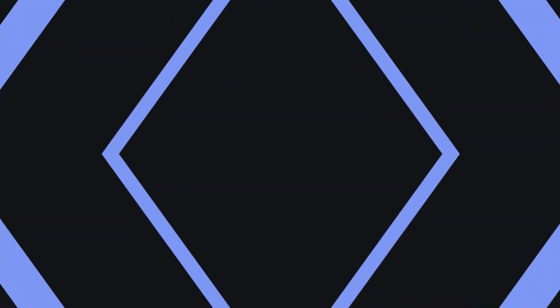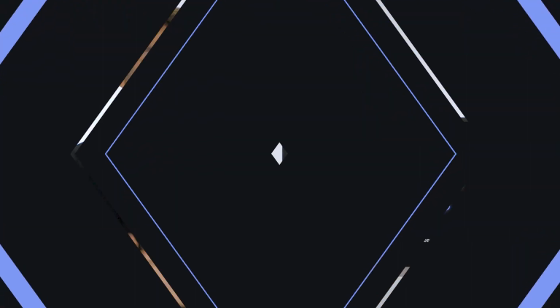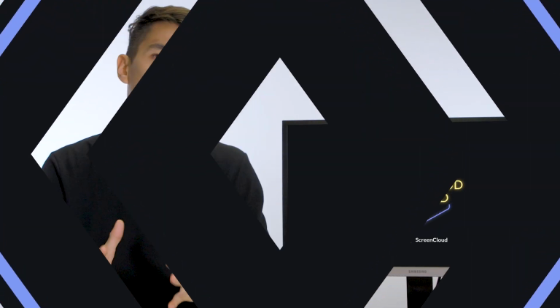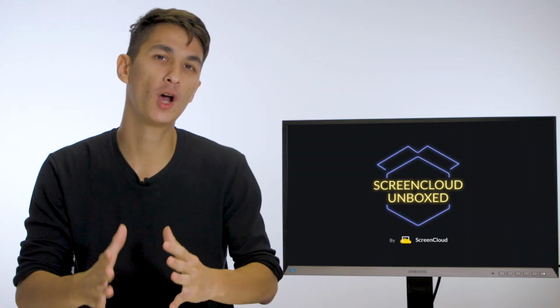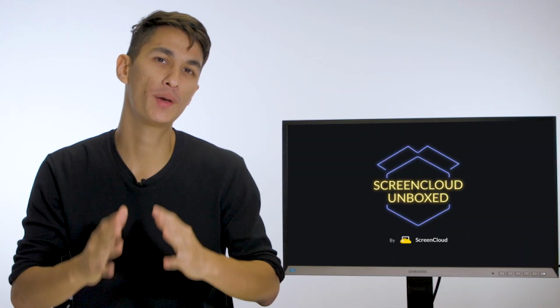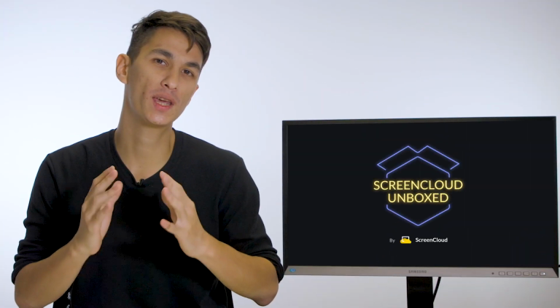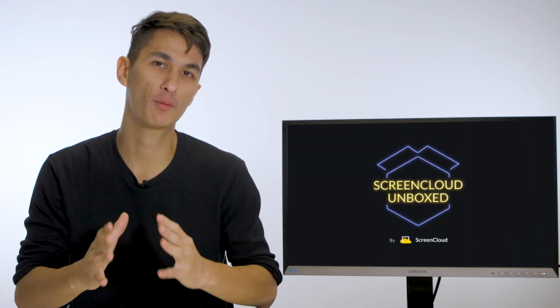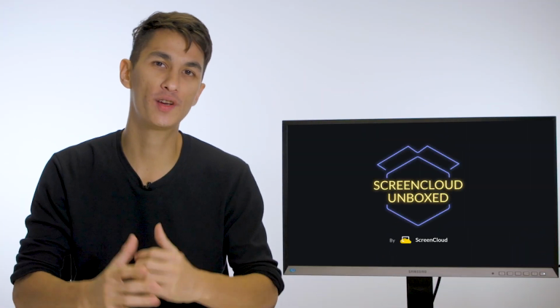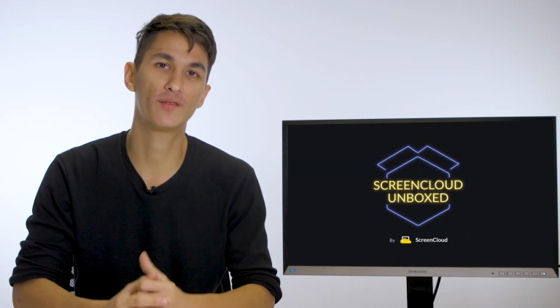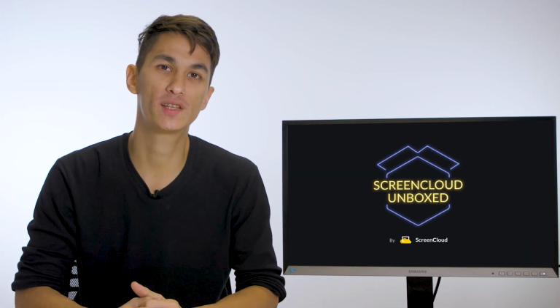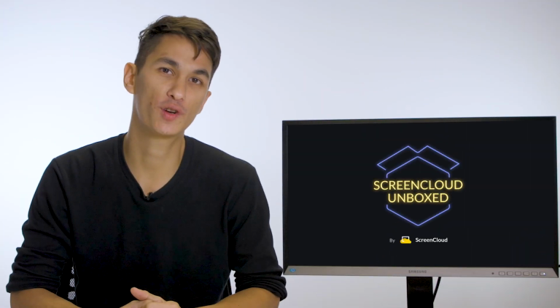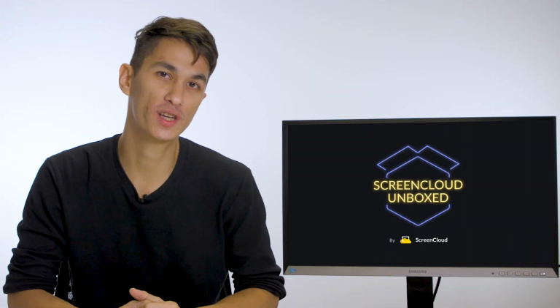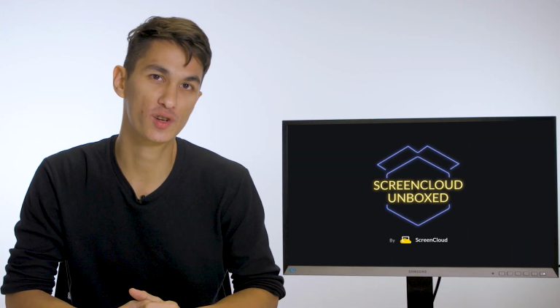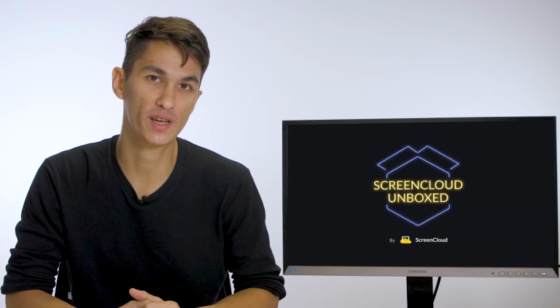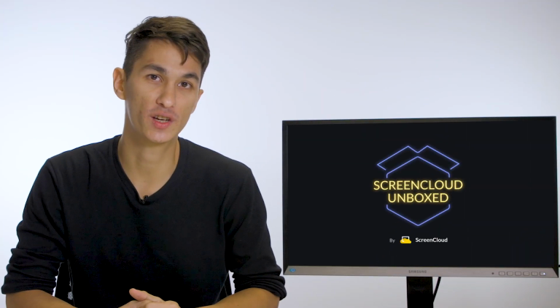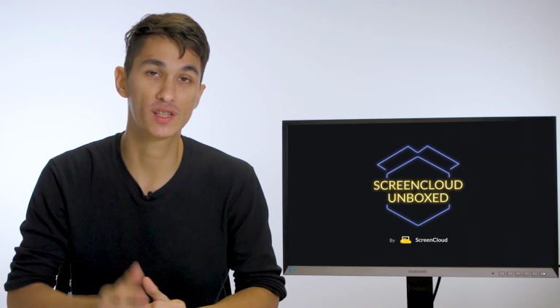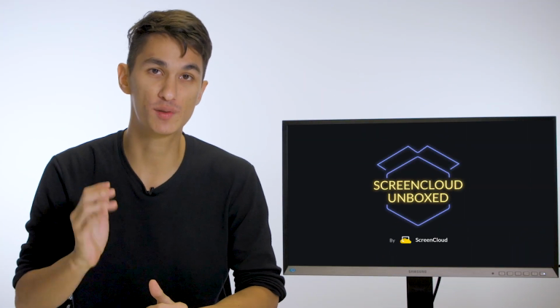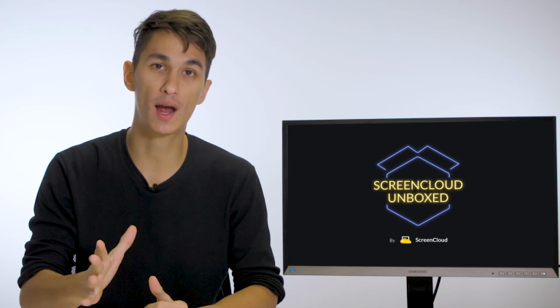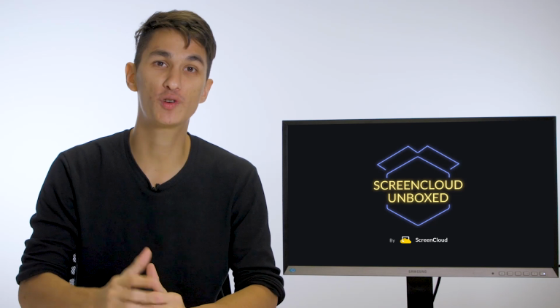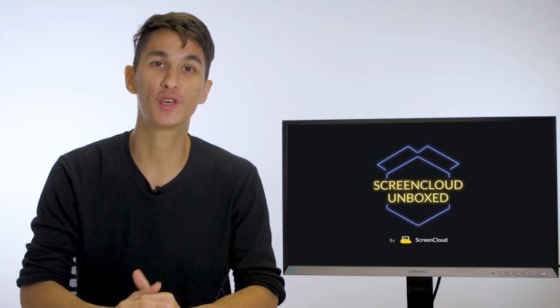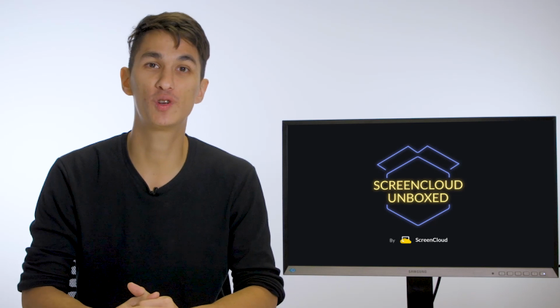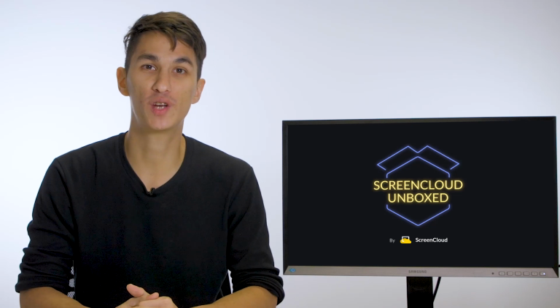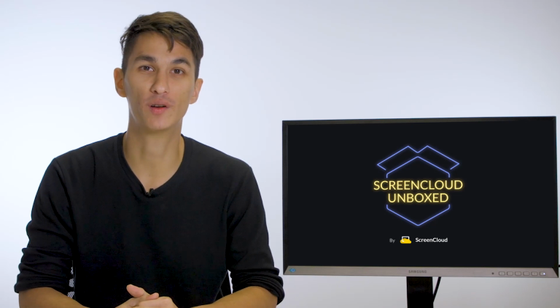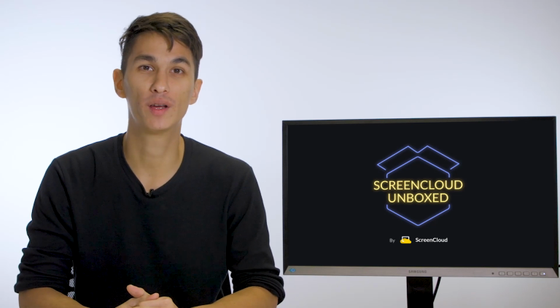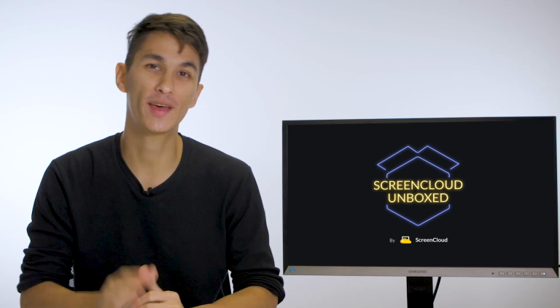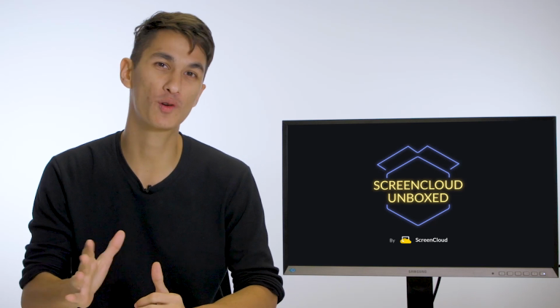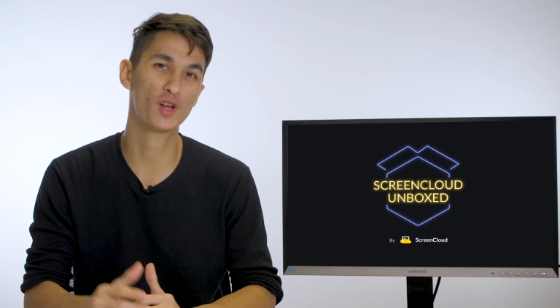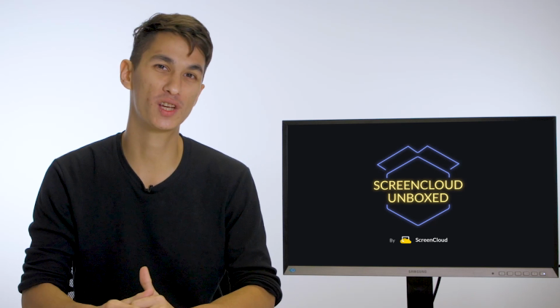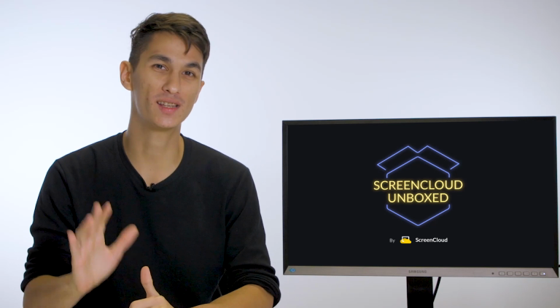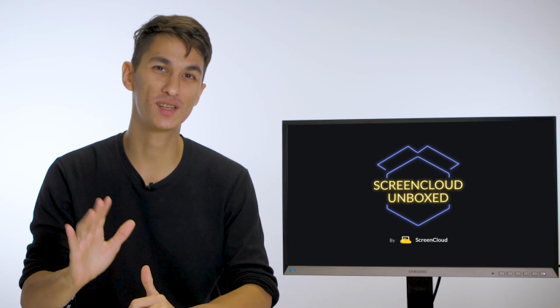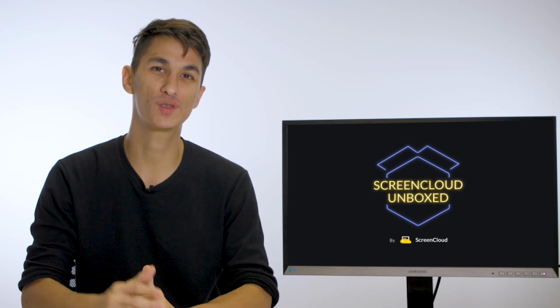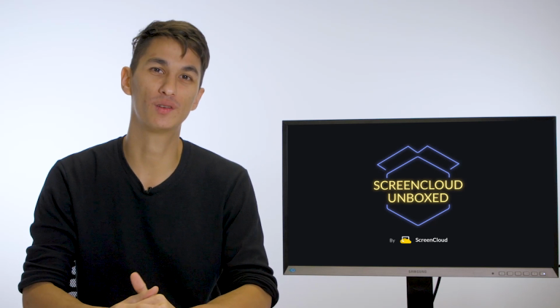For more help picking the perfect device for your digital signage, subscribe to our YouTube channel. Thanks for watching and see you soon.